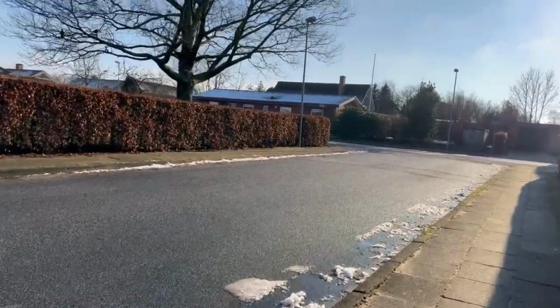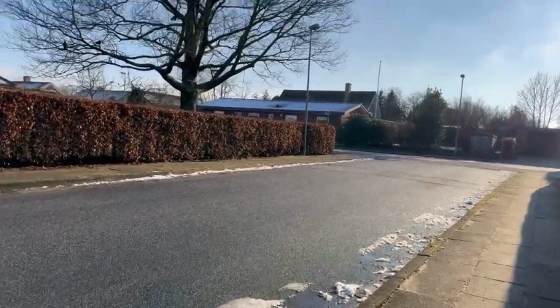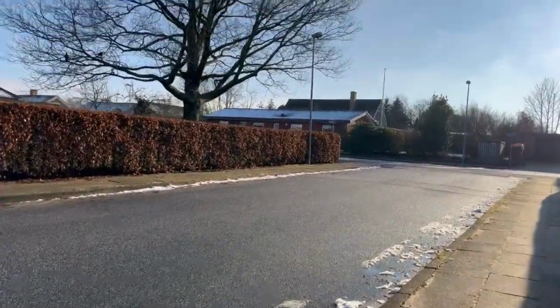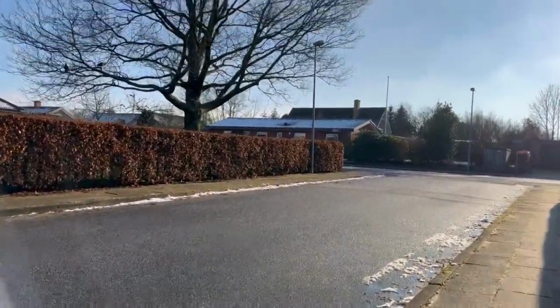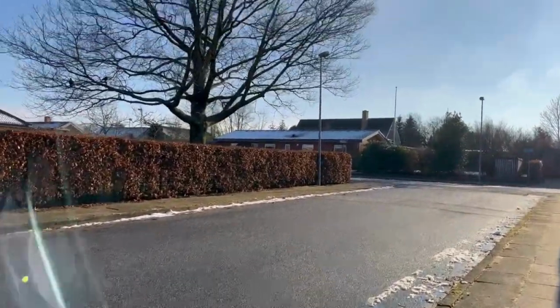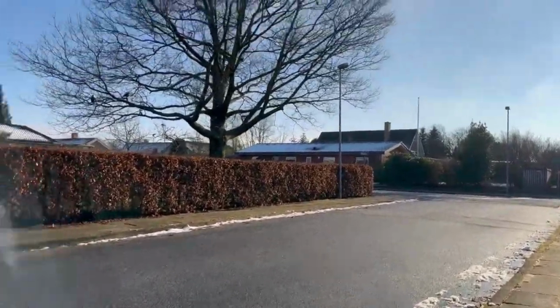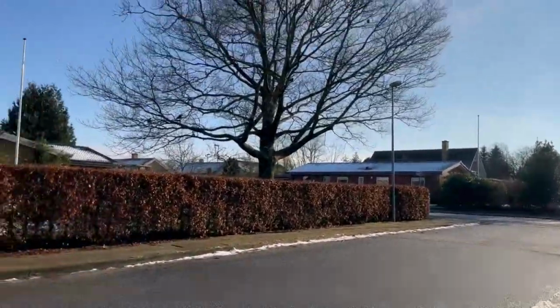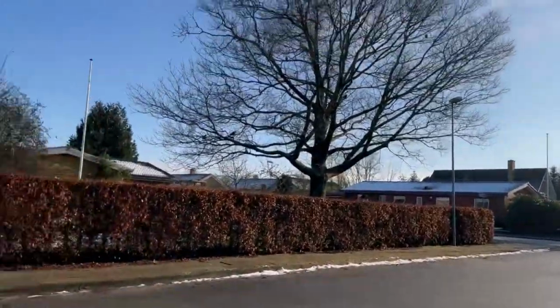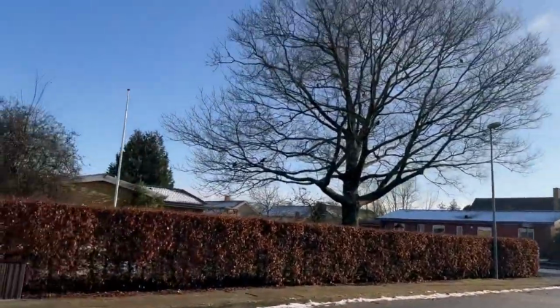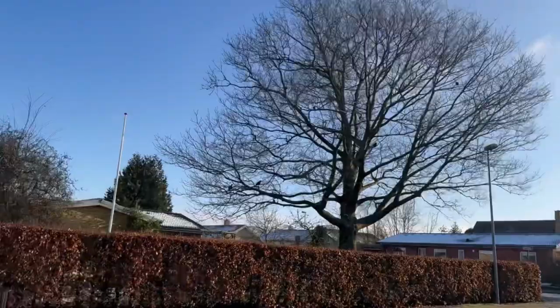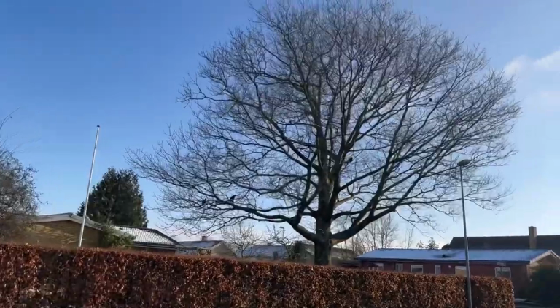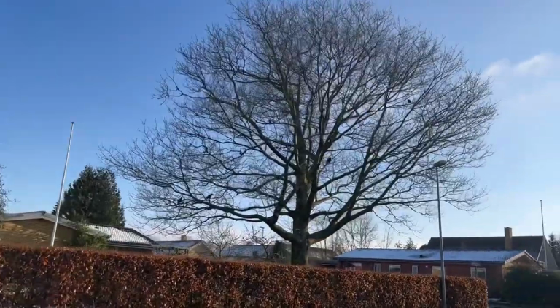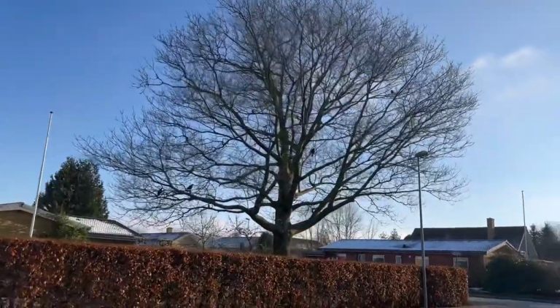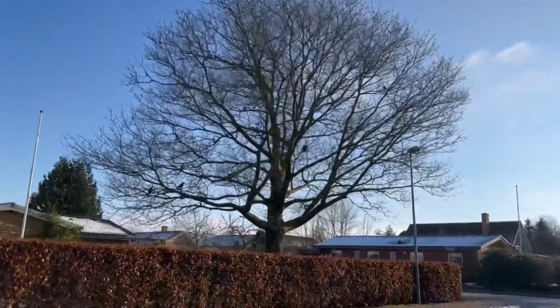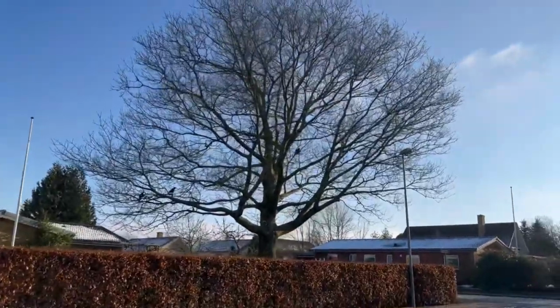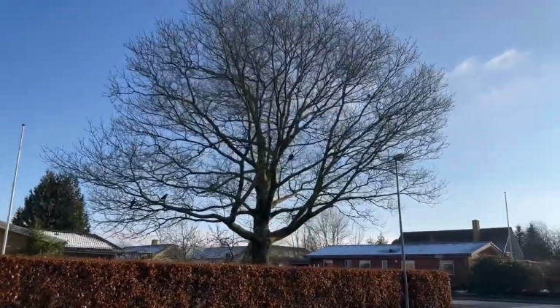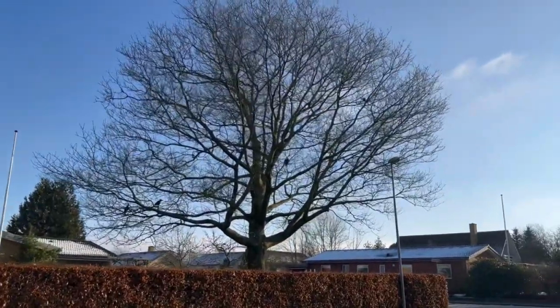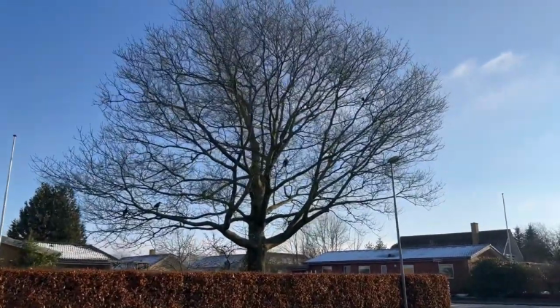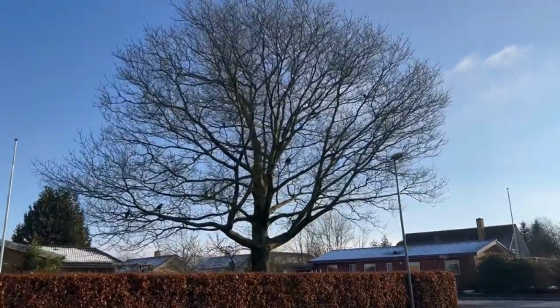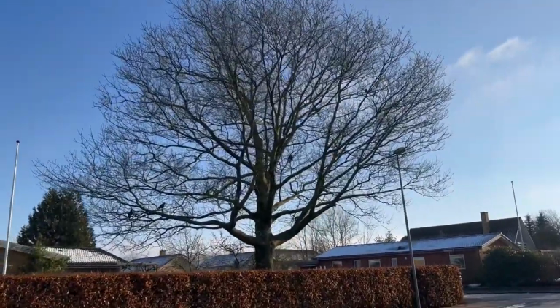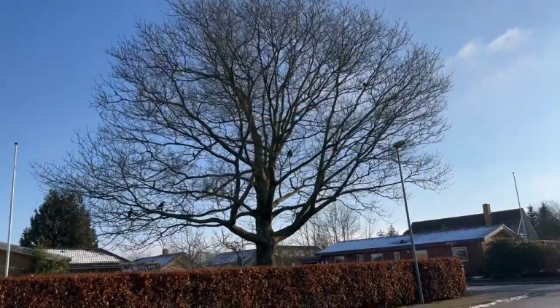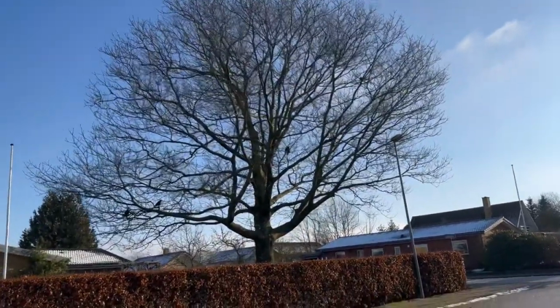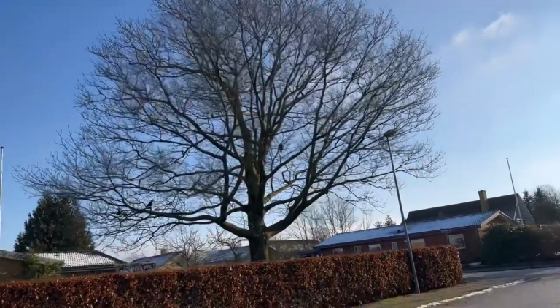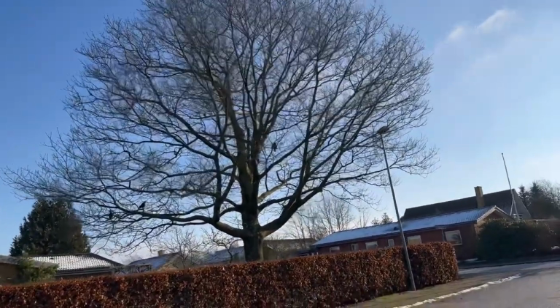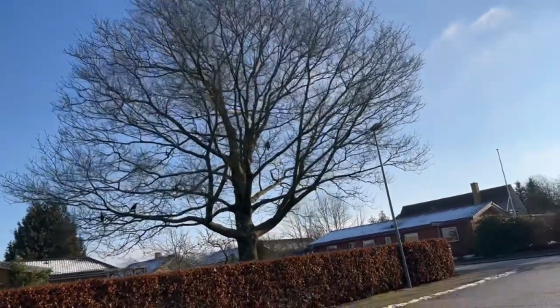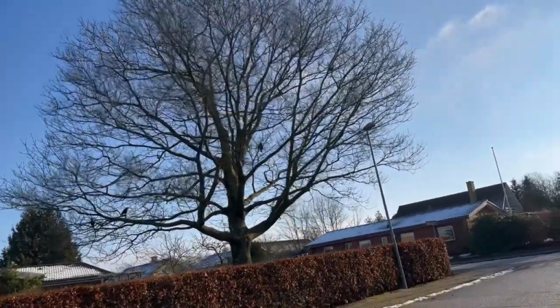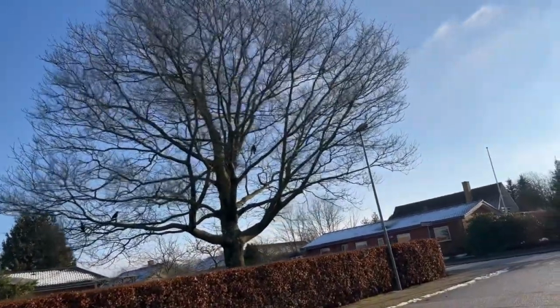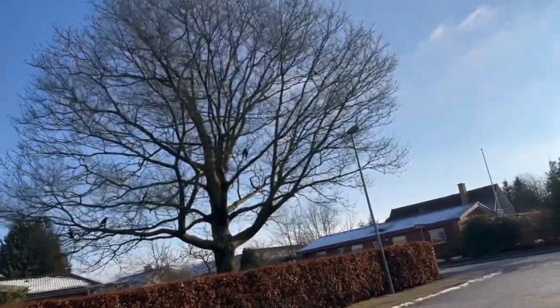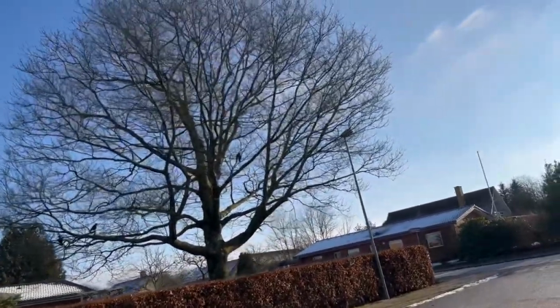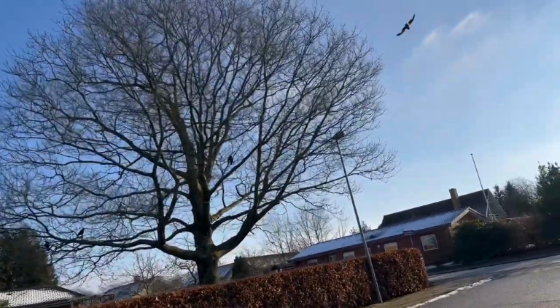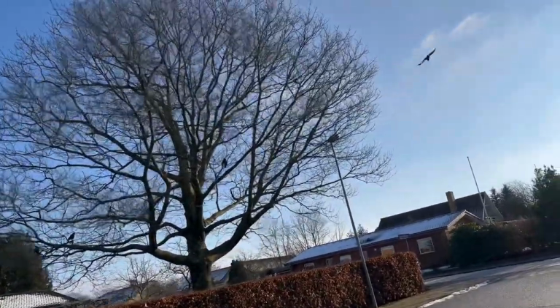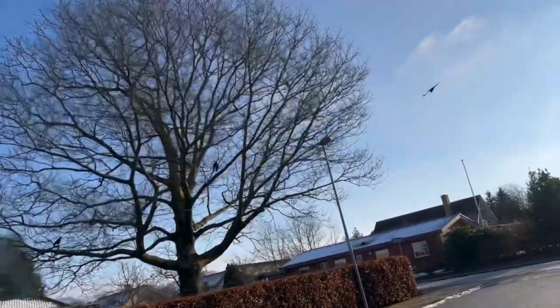Working hard for the future. Look — there are some birds. I don't know how they look from here.